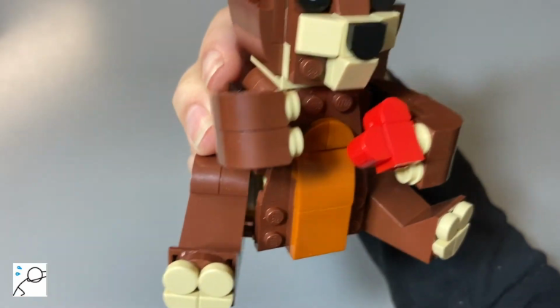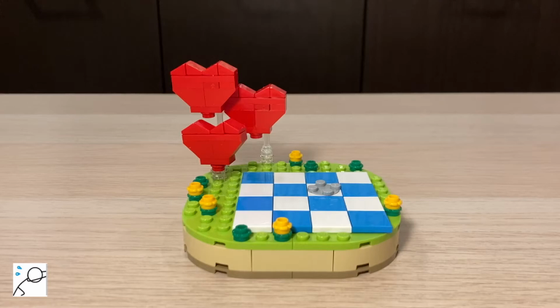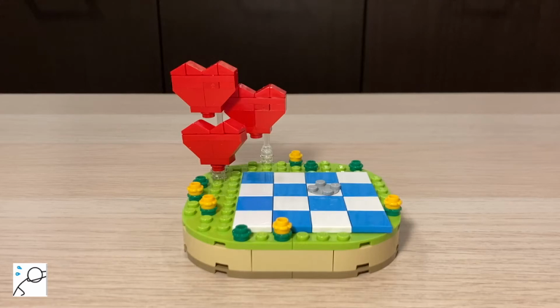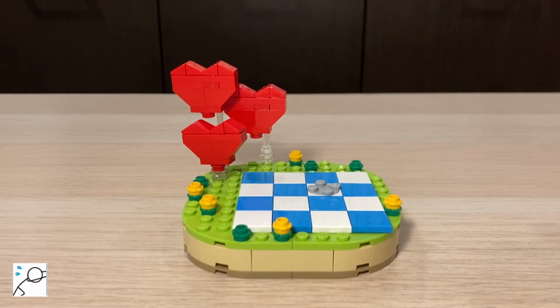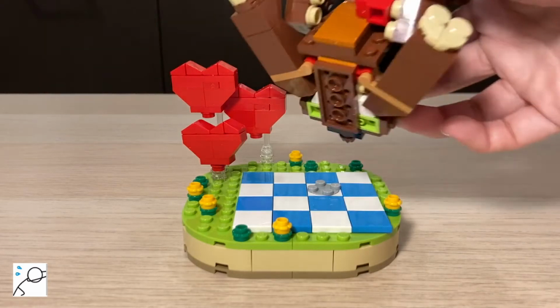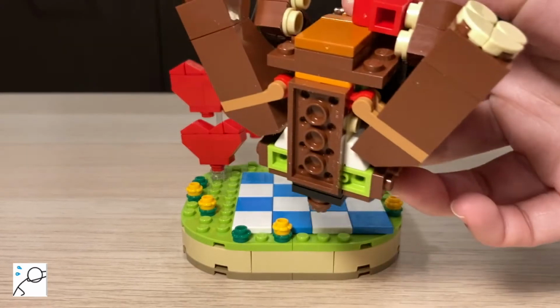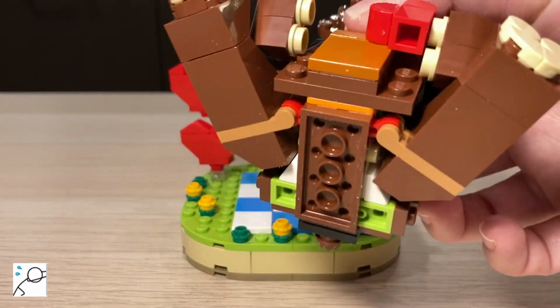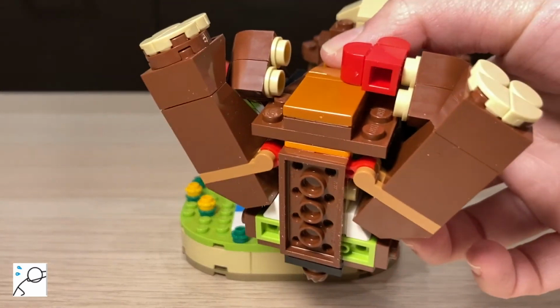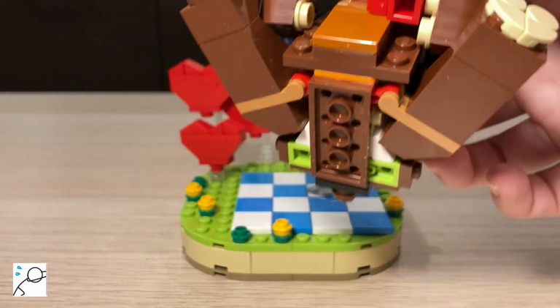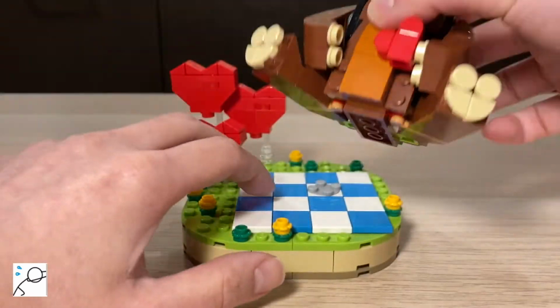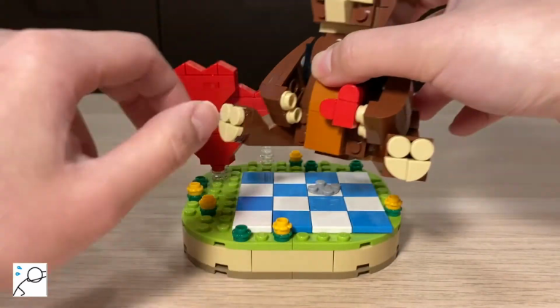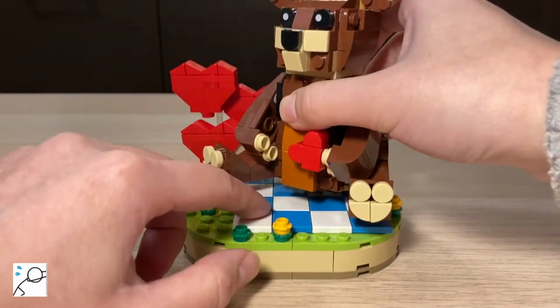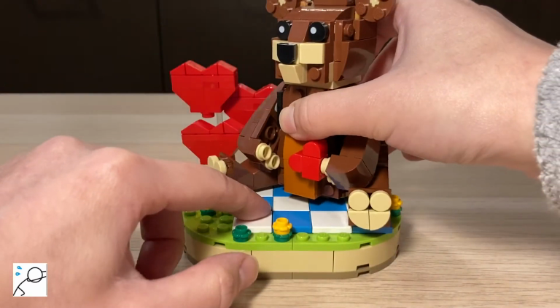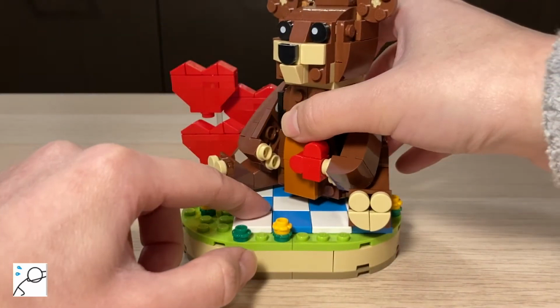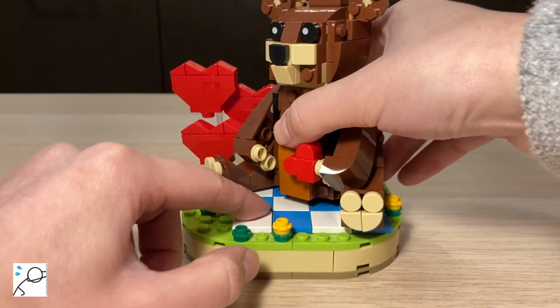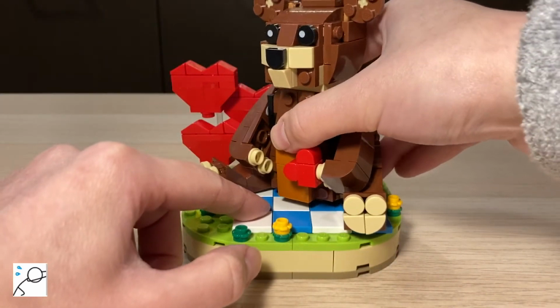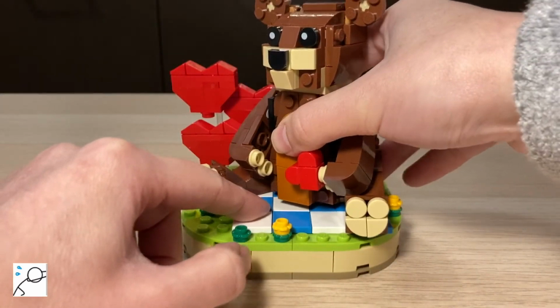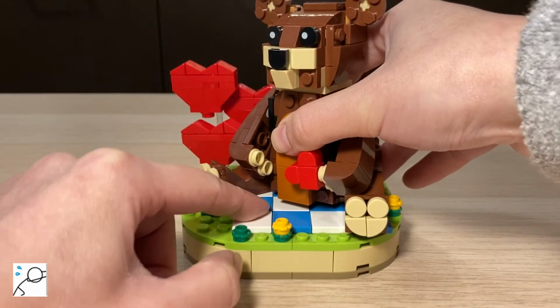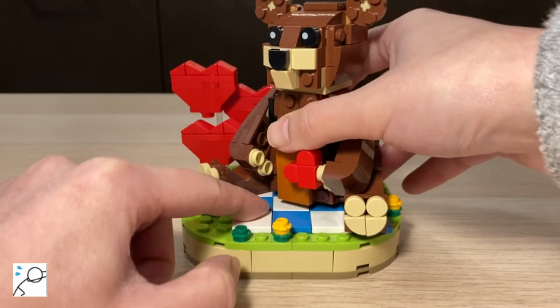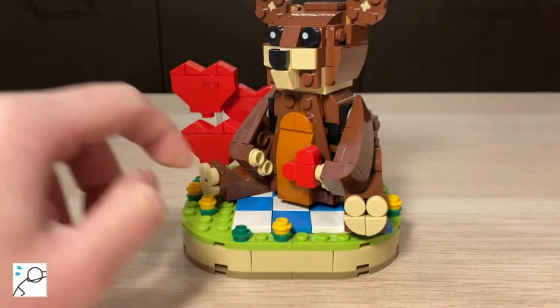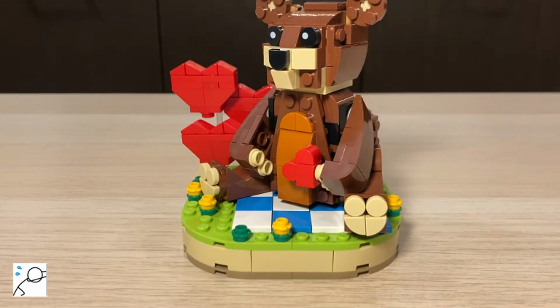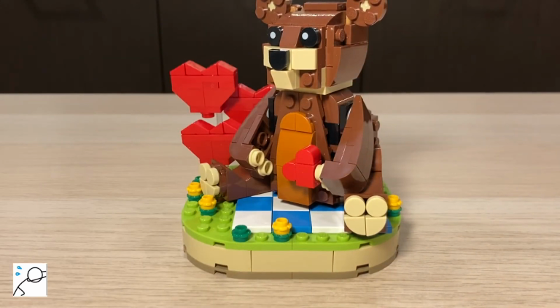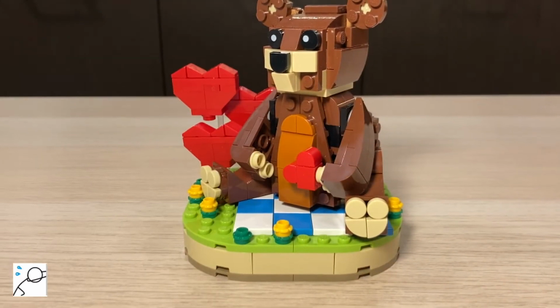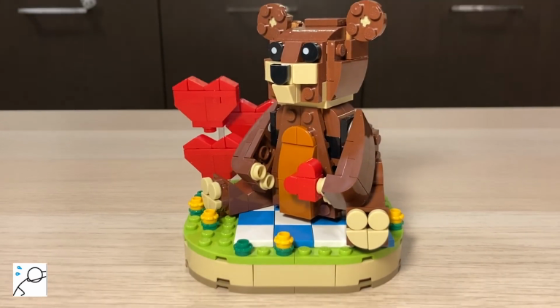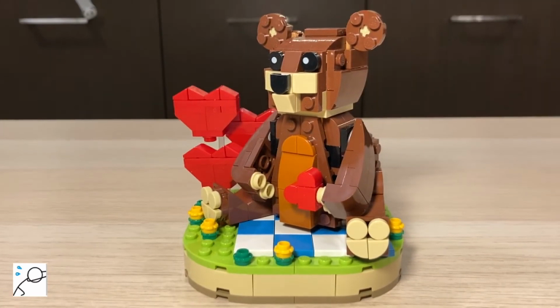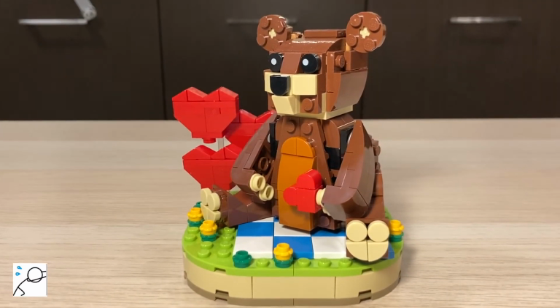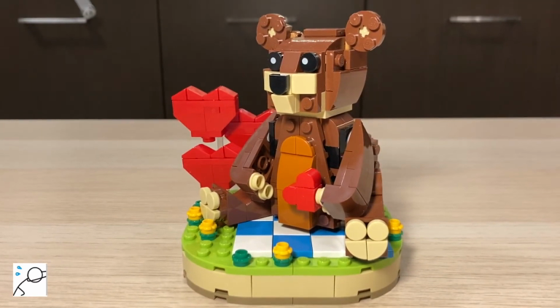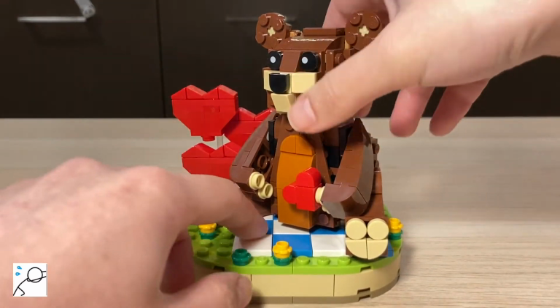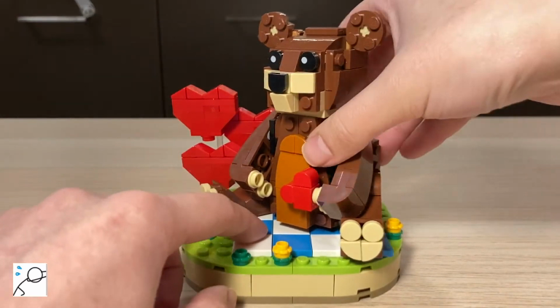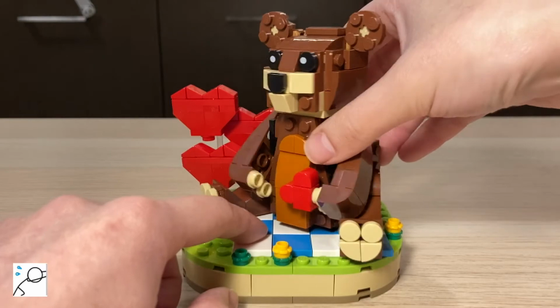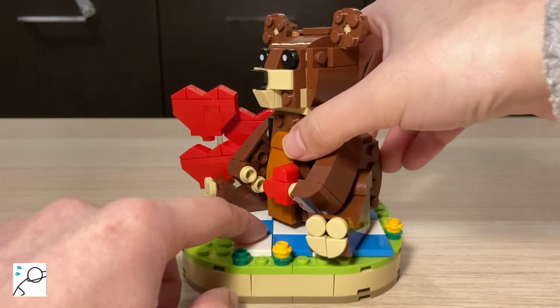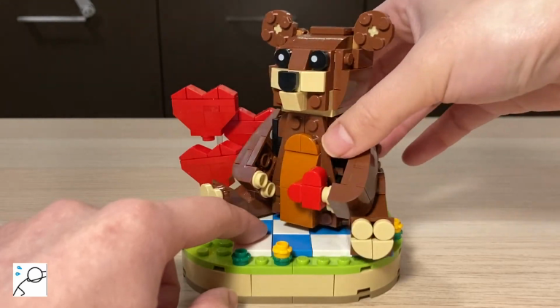The bottom of the bear just looks like this. It can lock onto this grey piece and you can slightly rotate it.